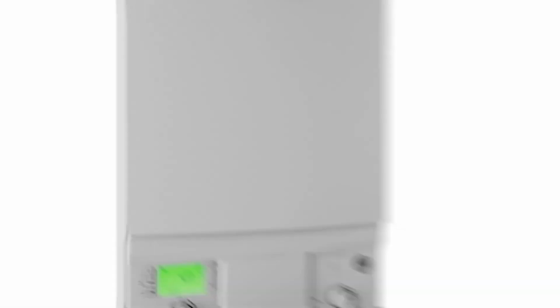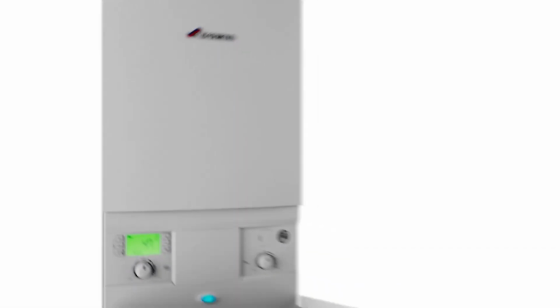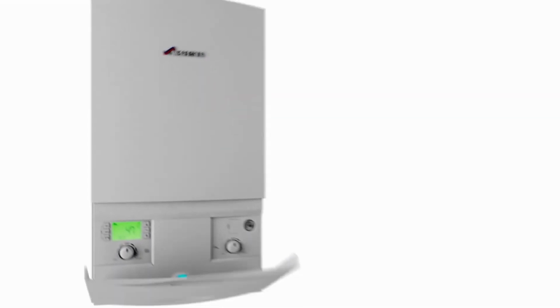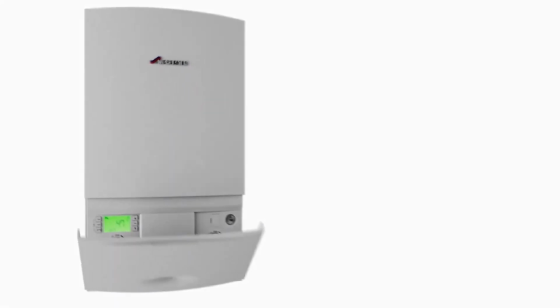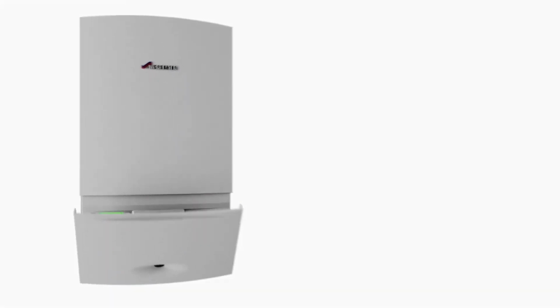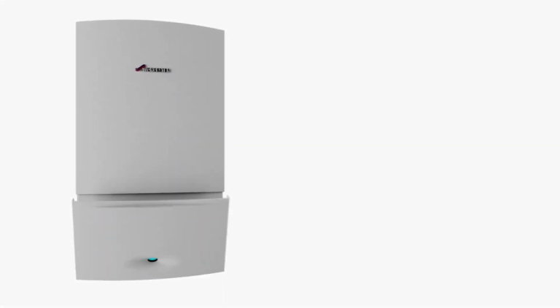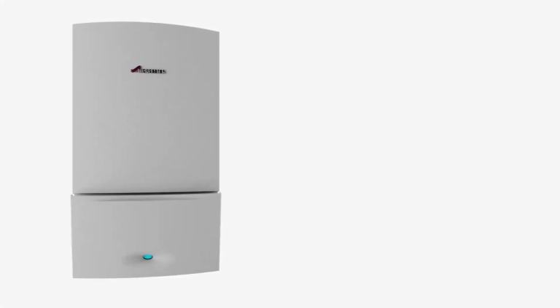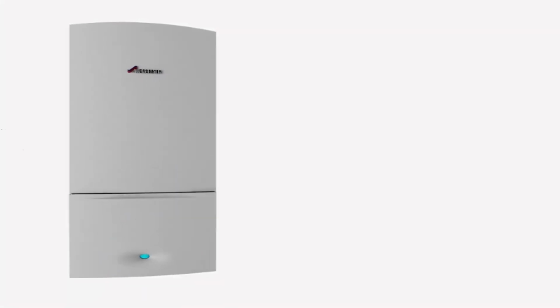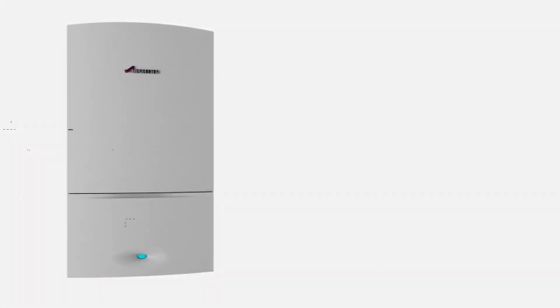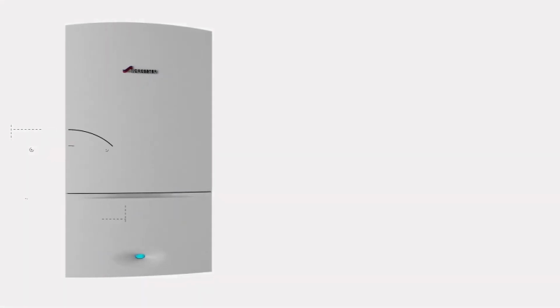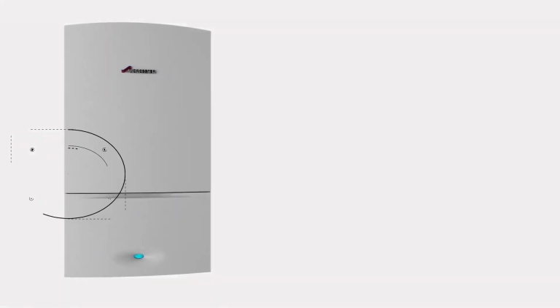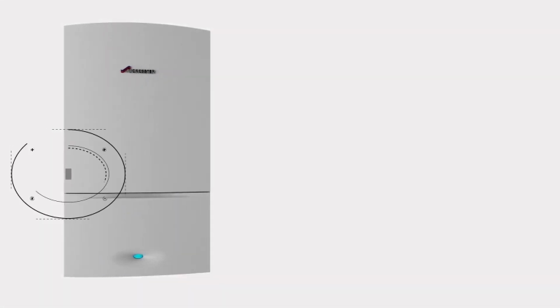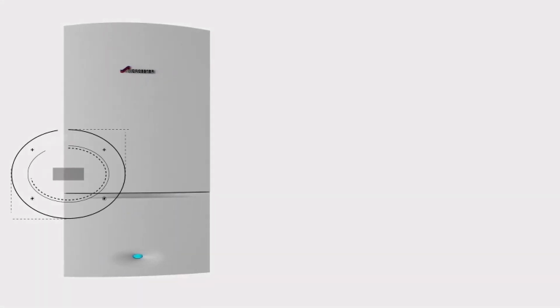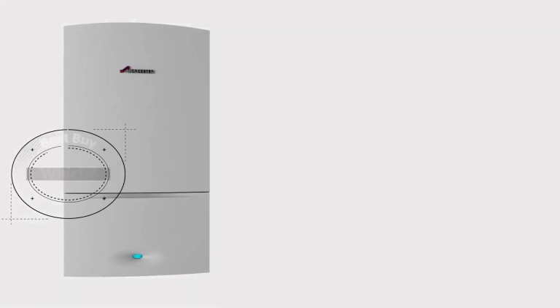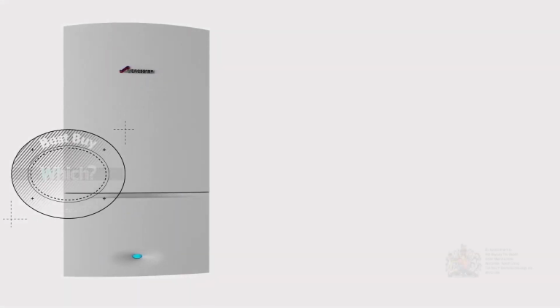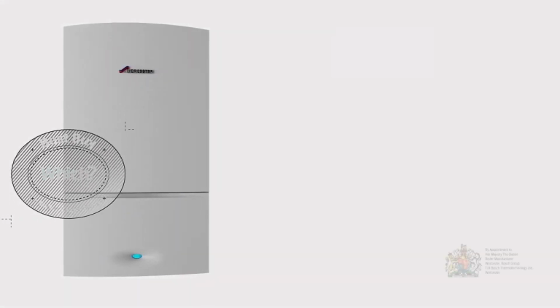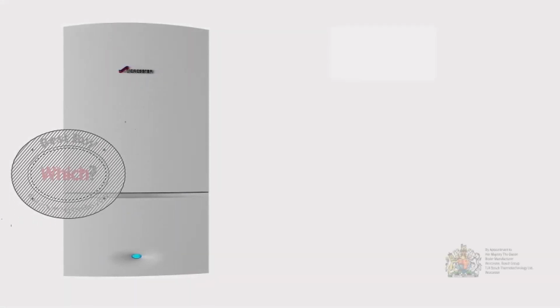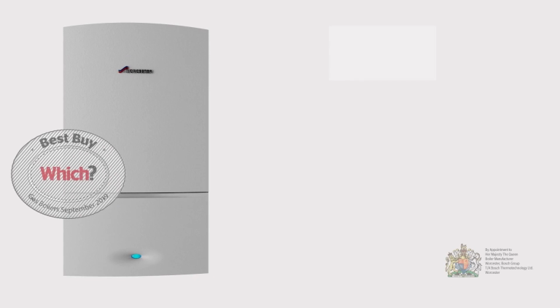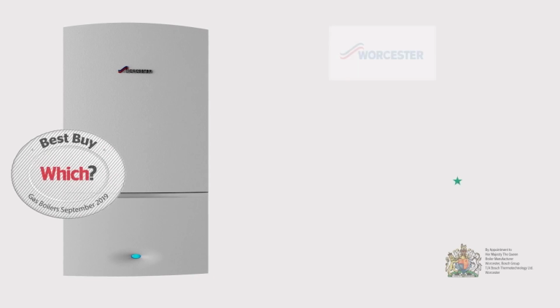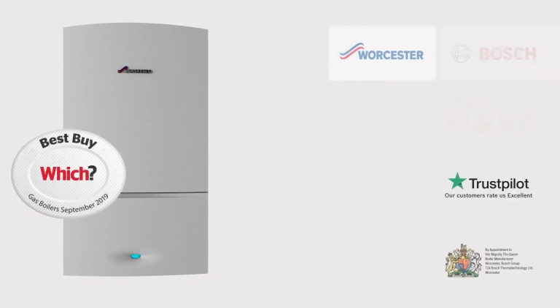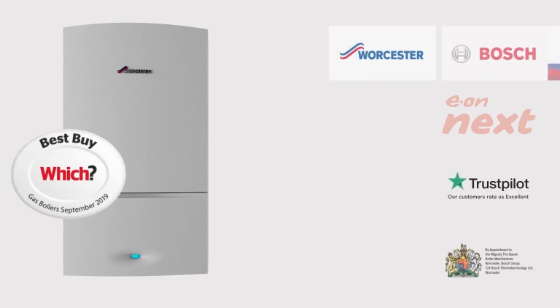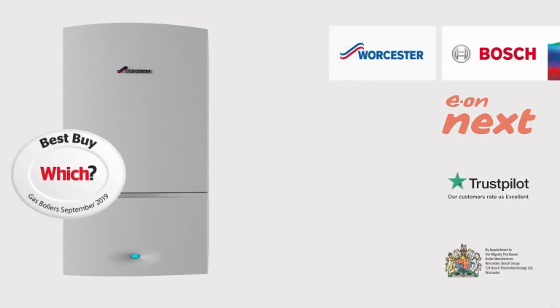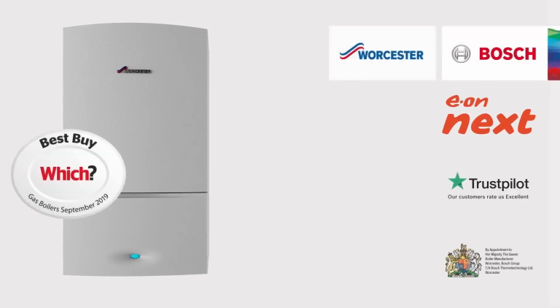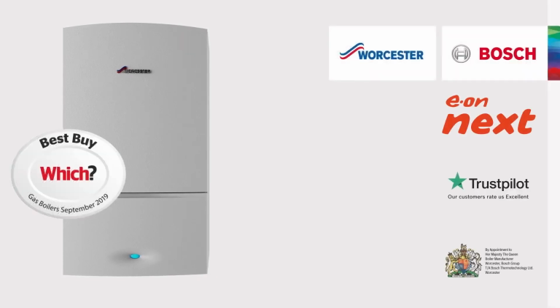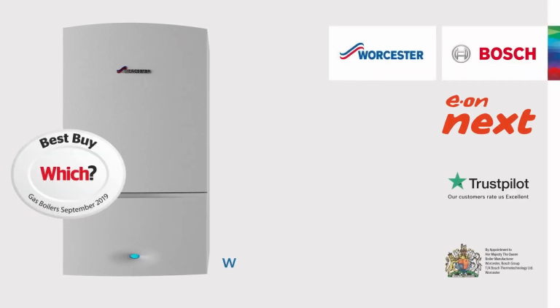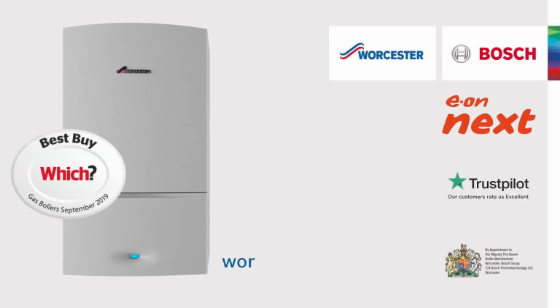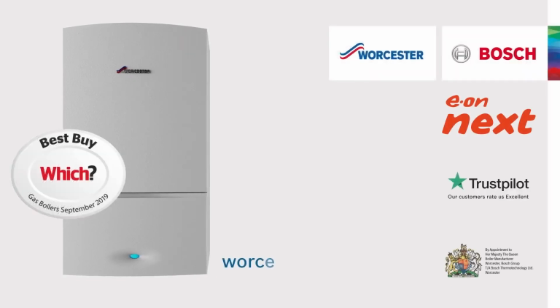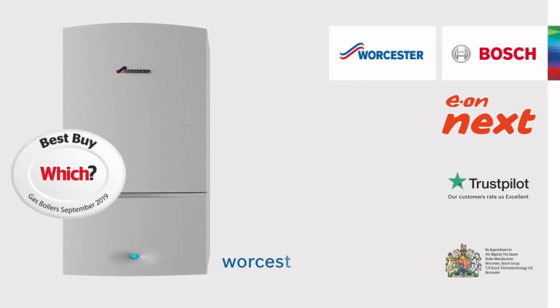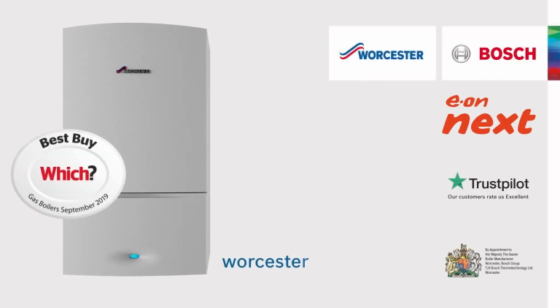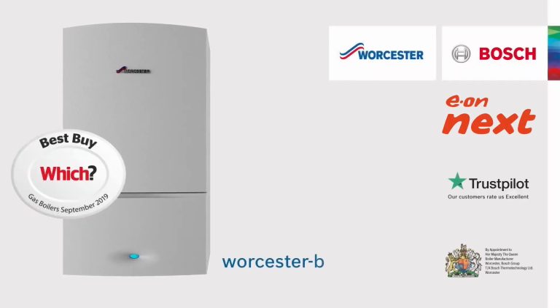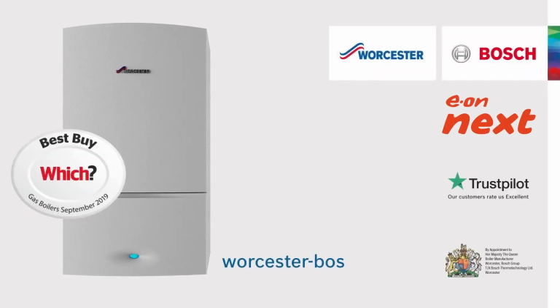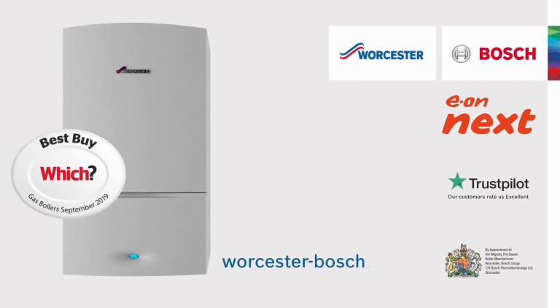You can now view the Which Best Buy award winning Worcester Bosch Green Star combi boiler range on our website.